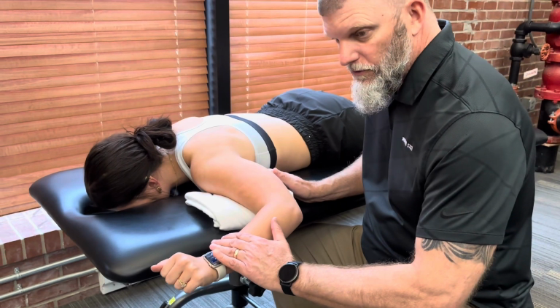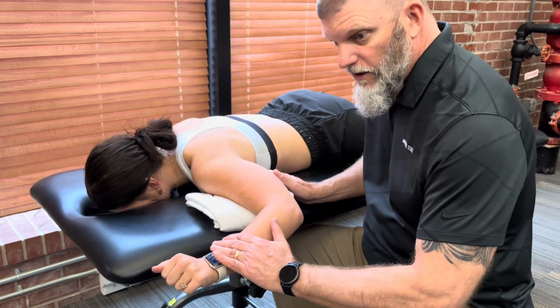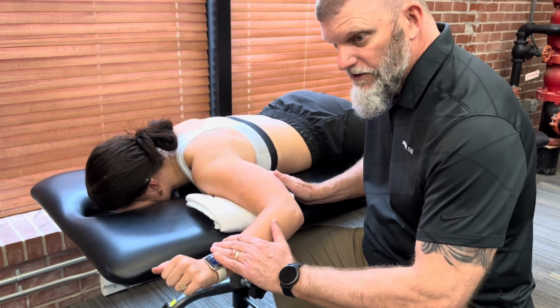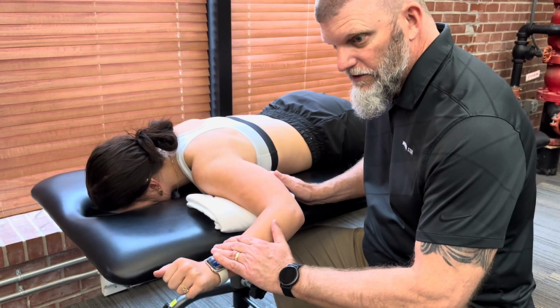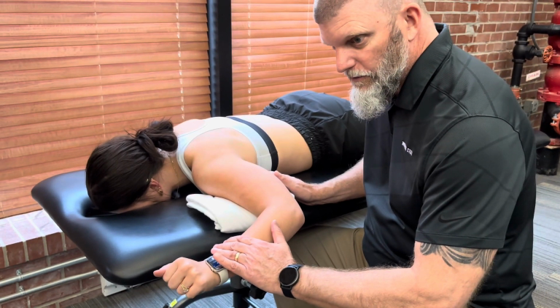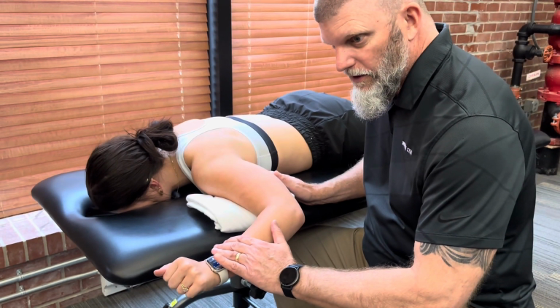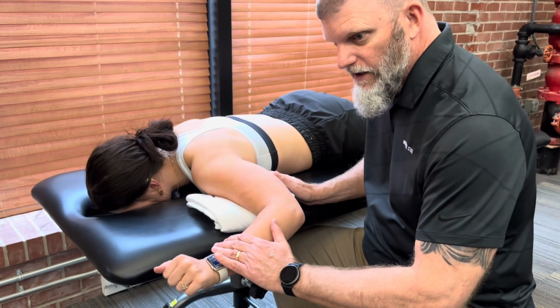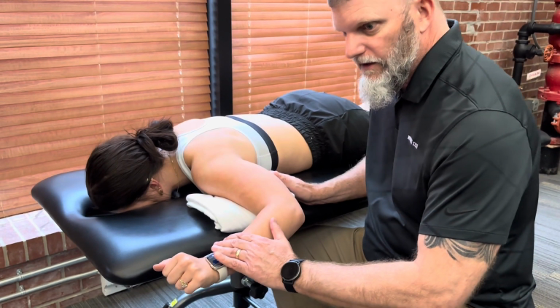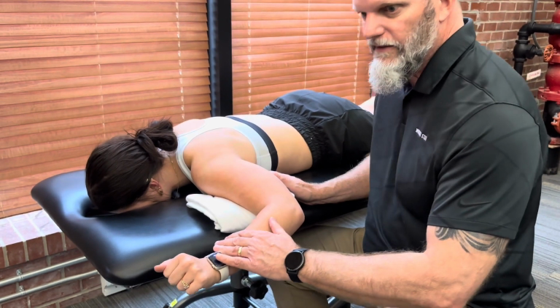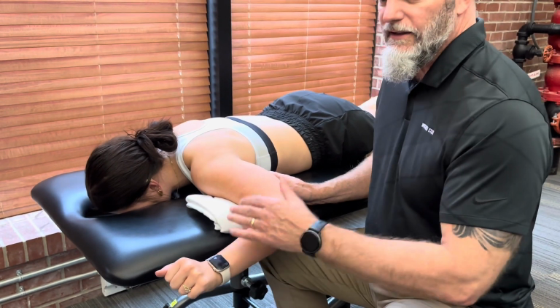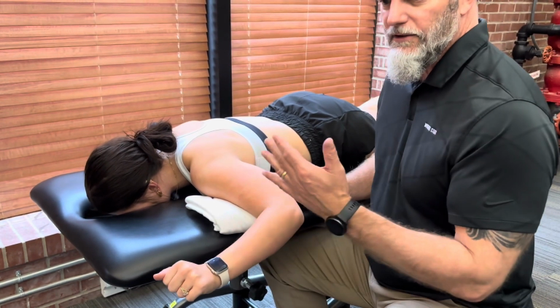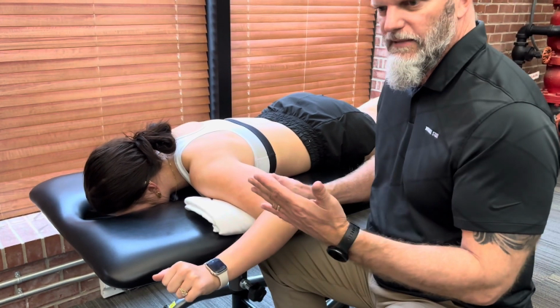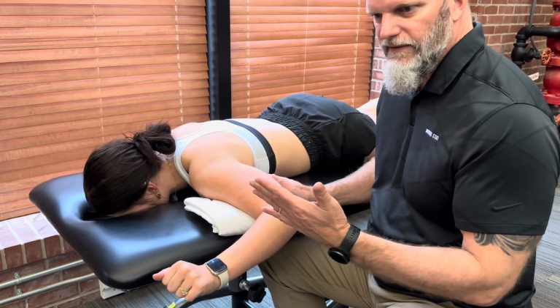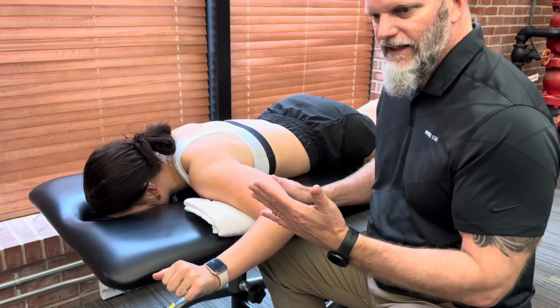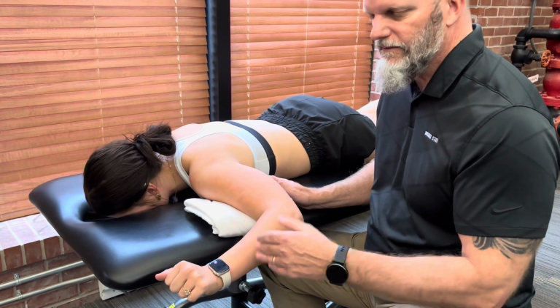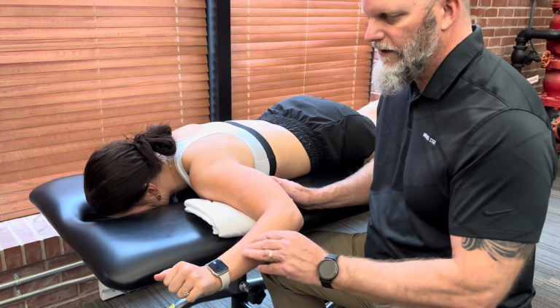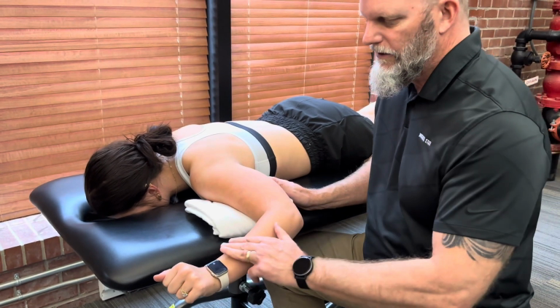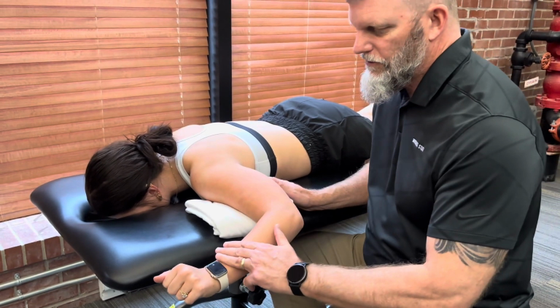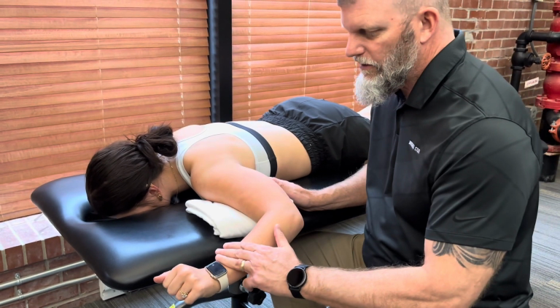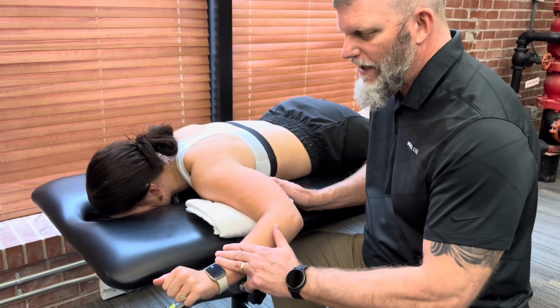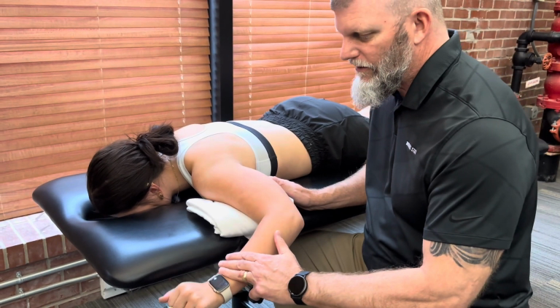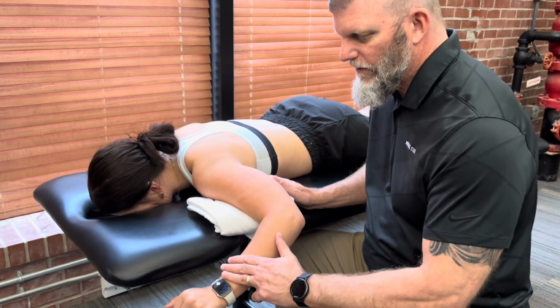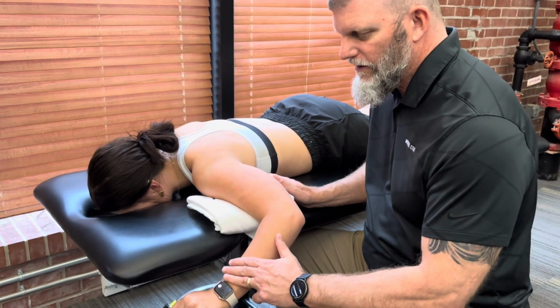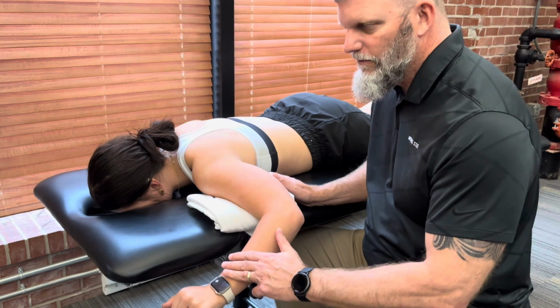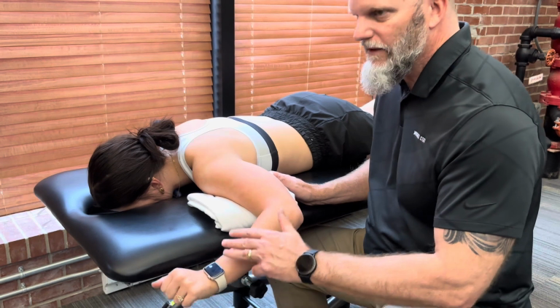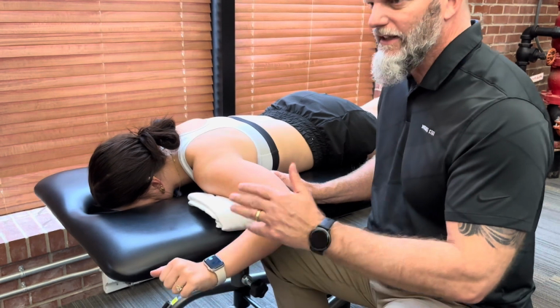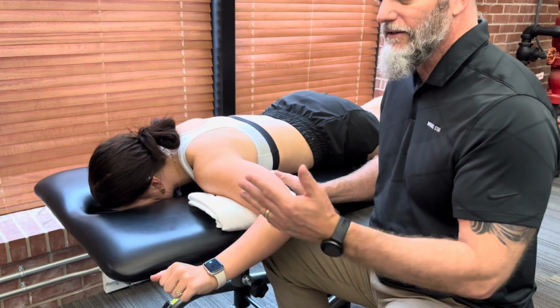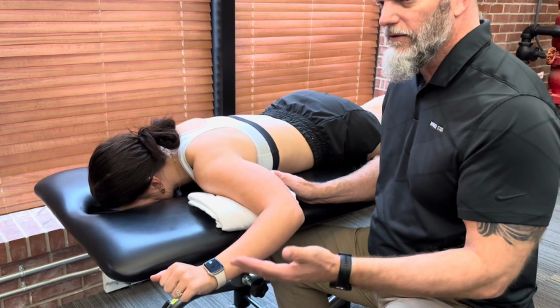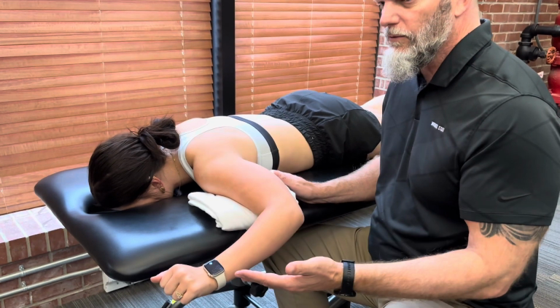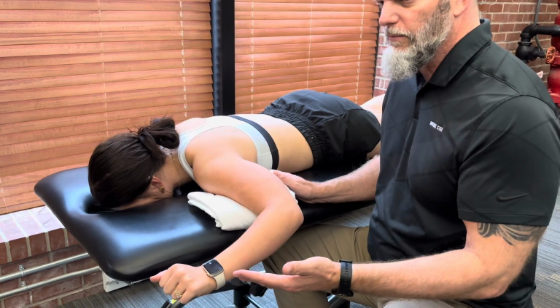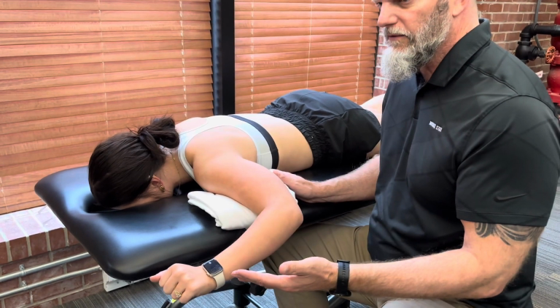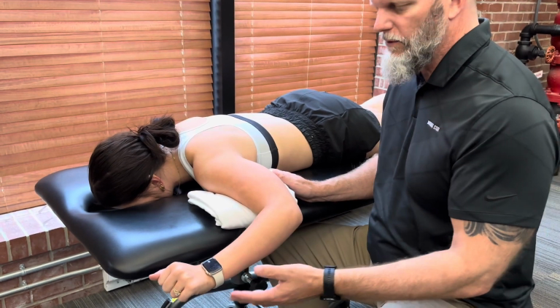Strong resistance with no give is going to be a five. Strong to moderate with a little bit of a give will be a four.